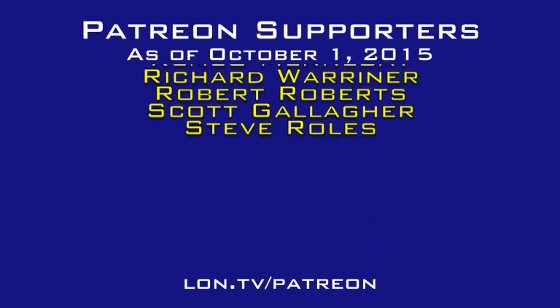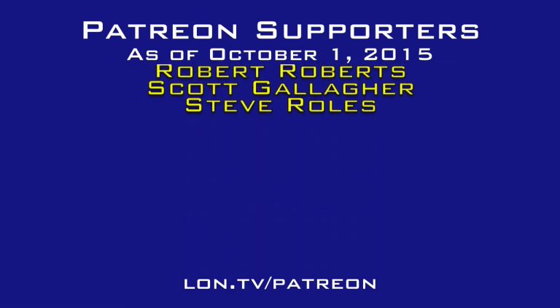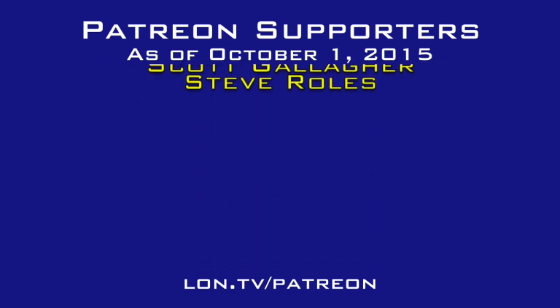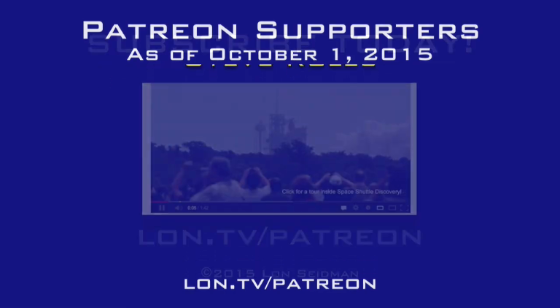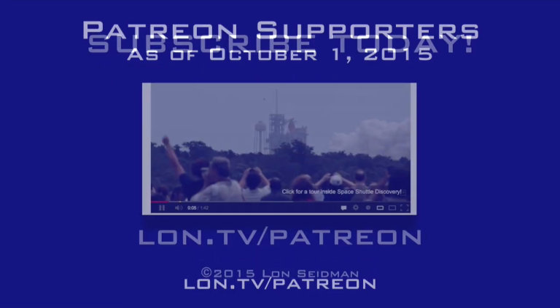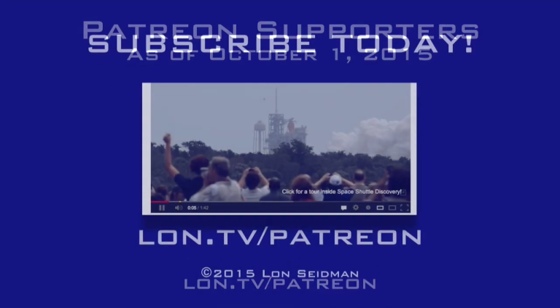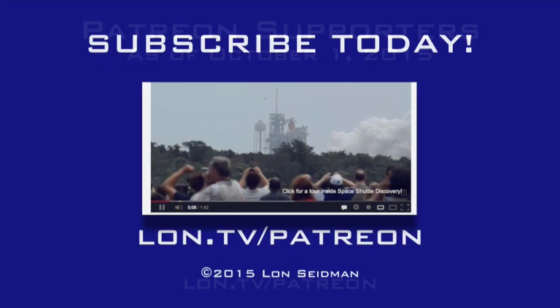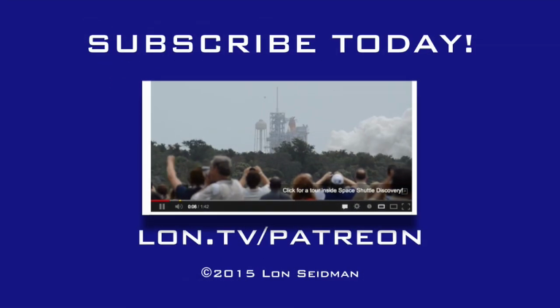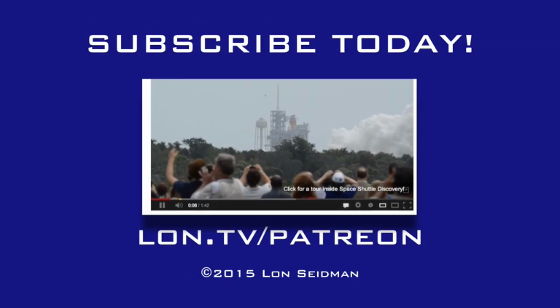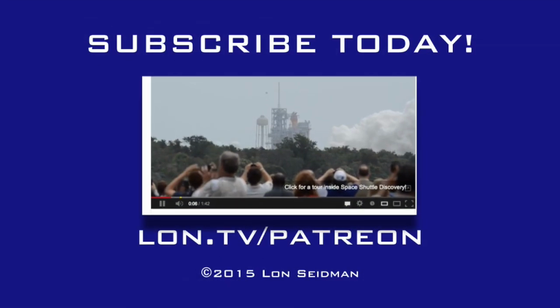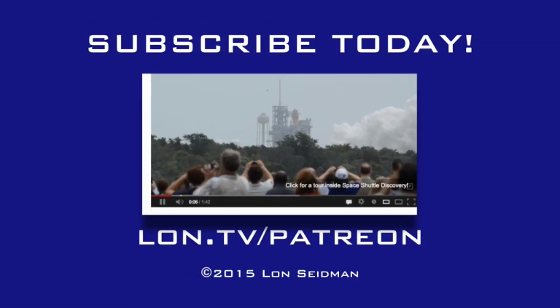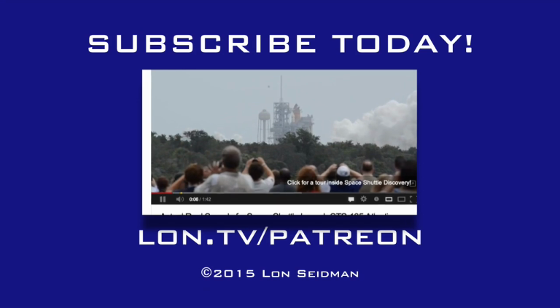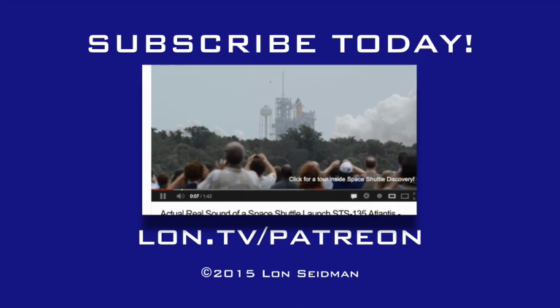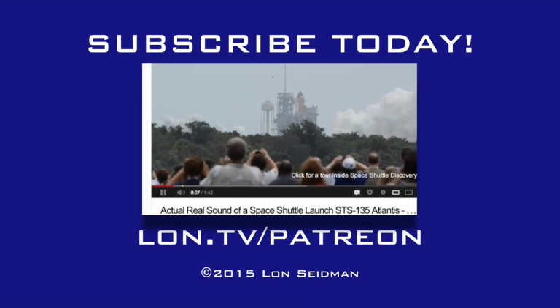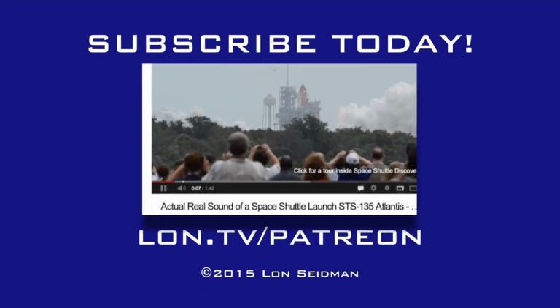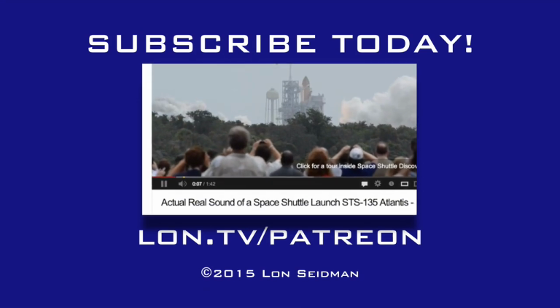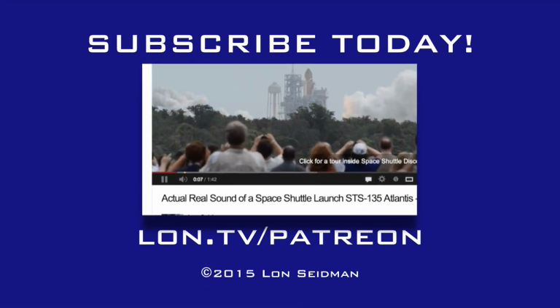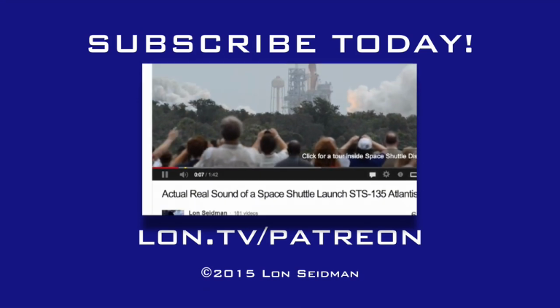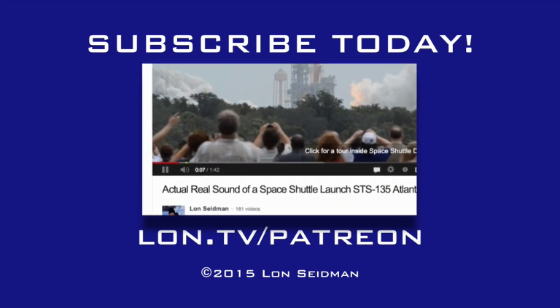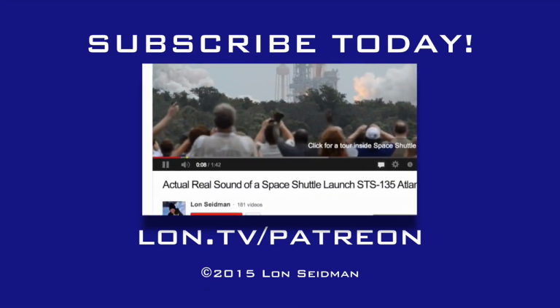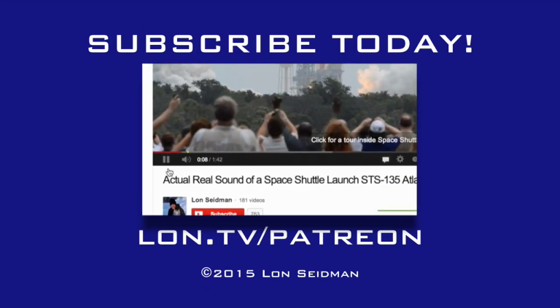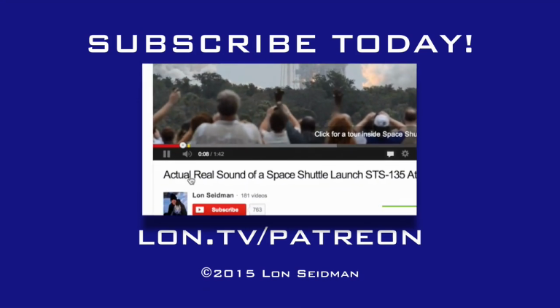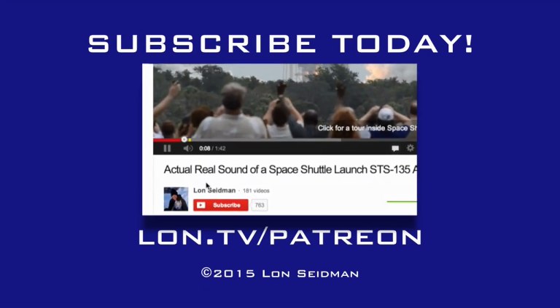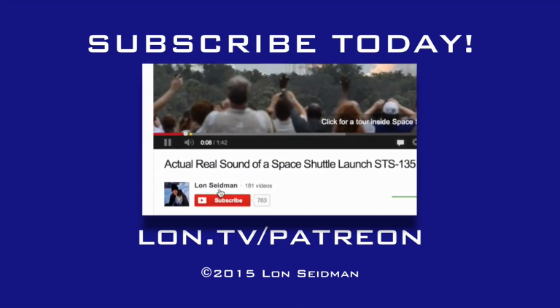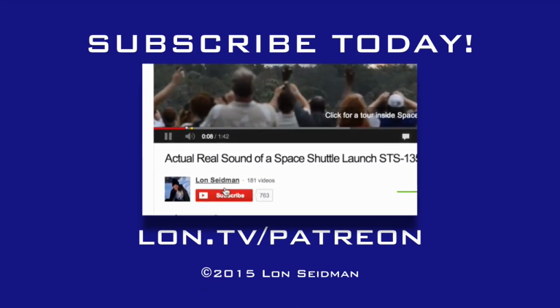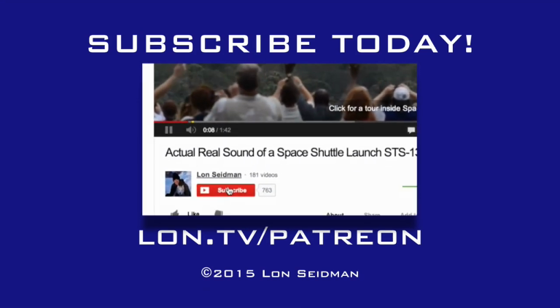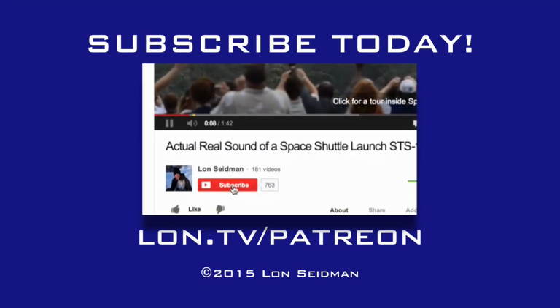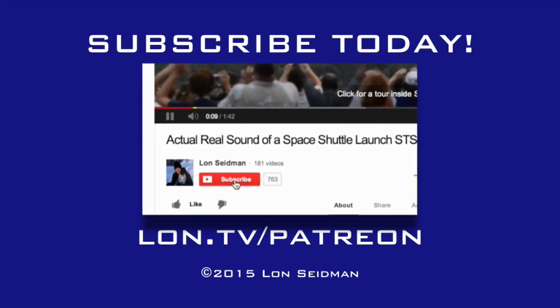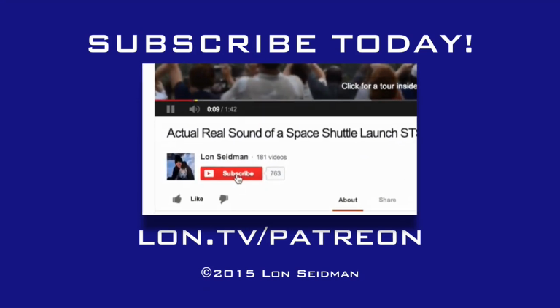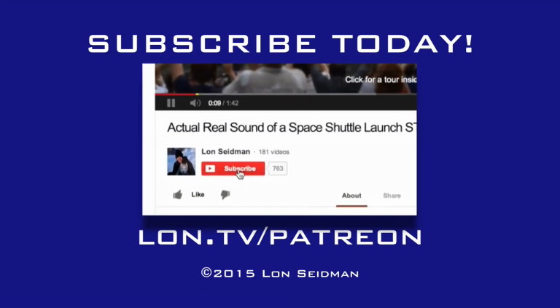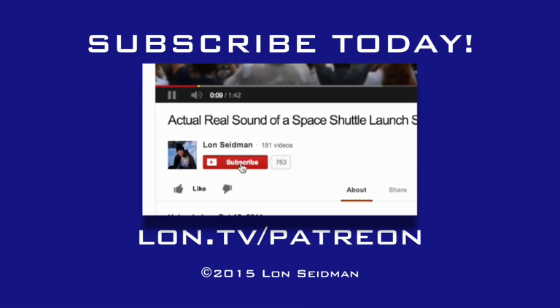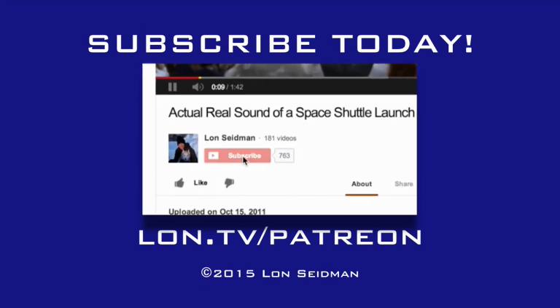You too can contribute for as little as a dollar a month — visit lon.tv/patreon to learn more.